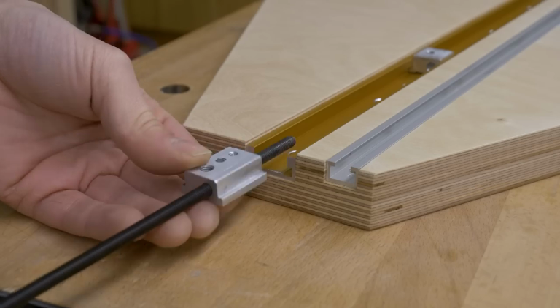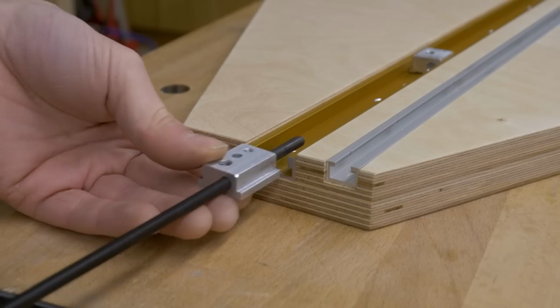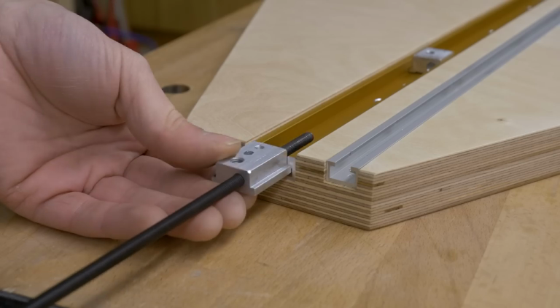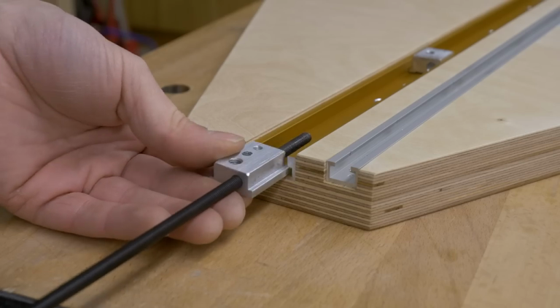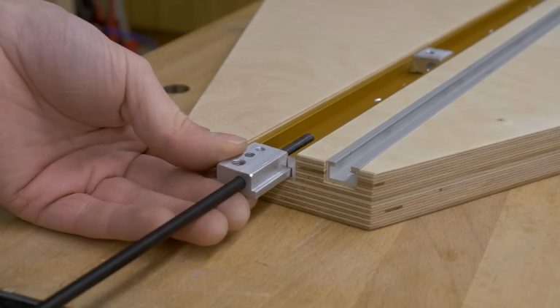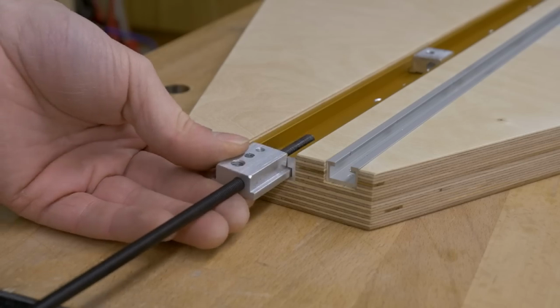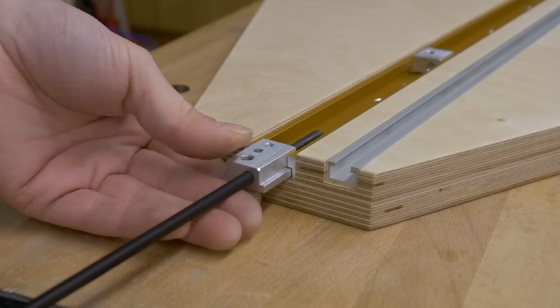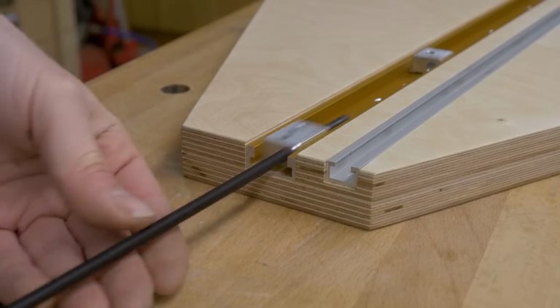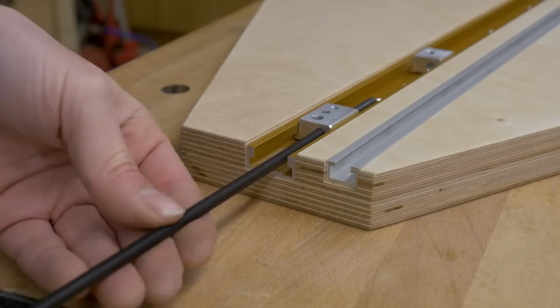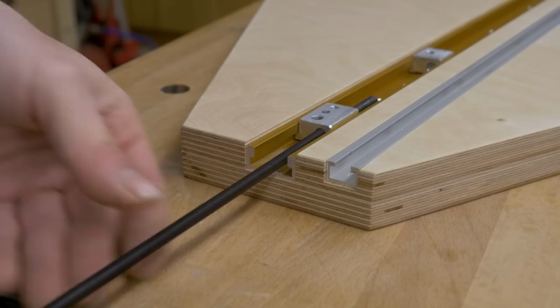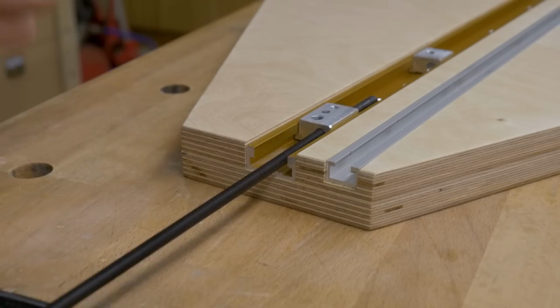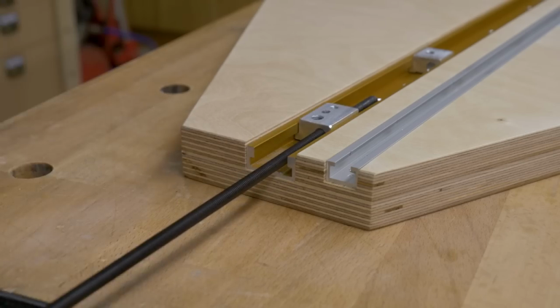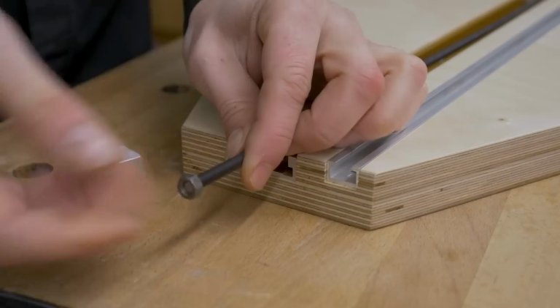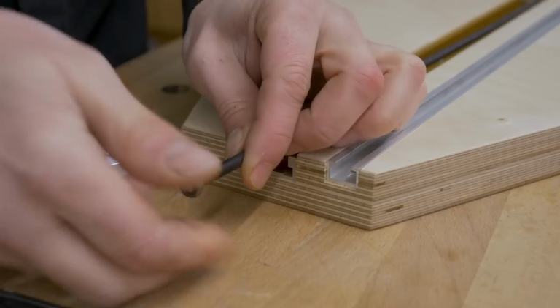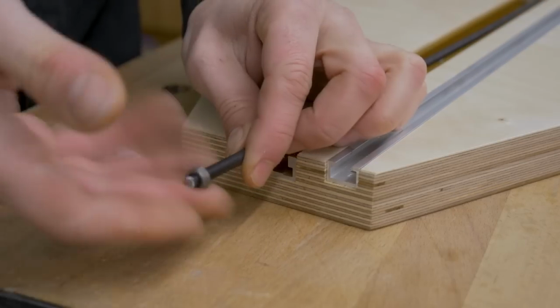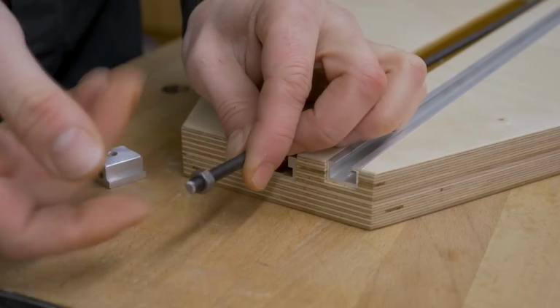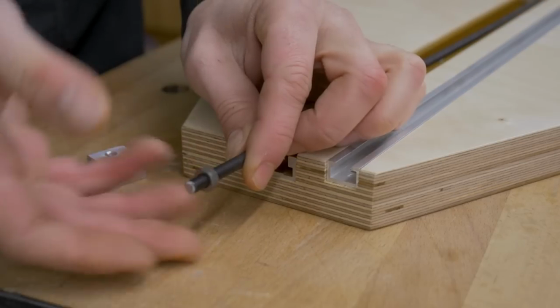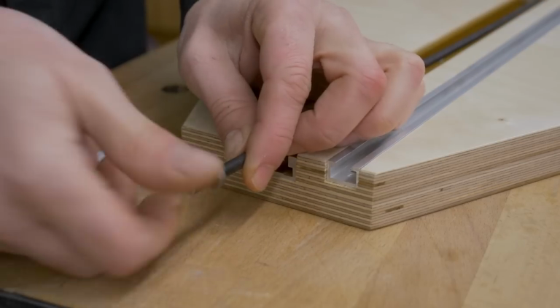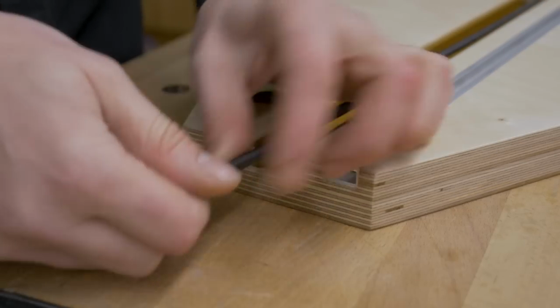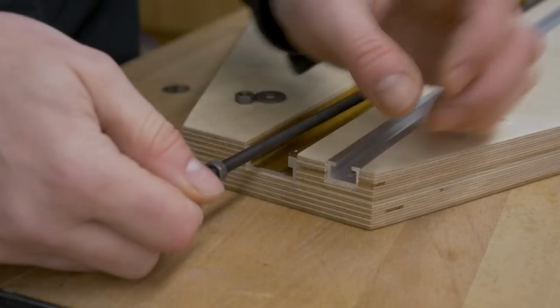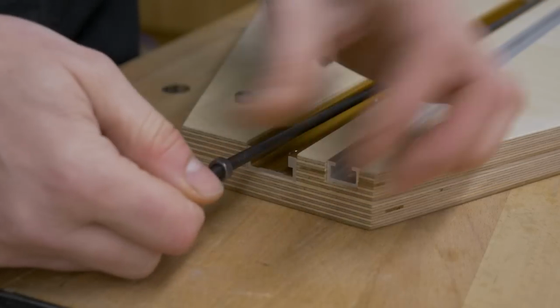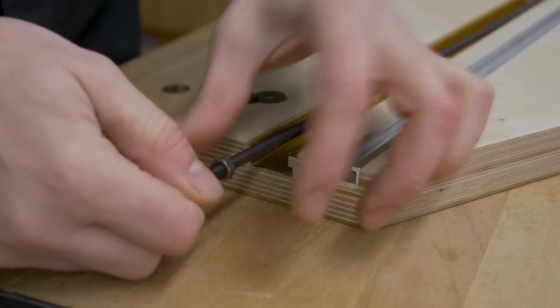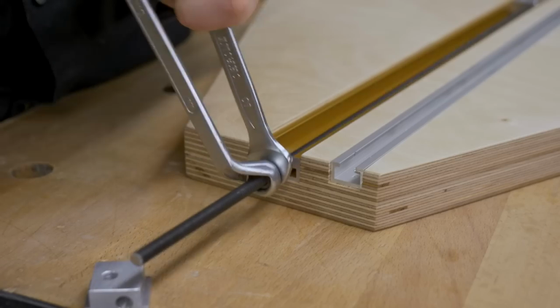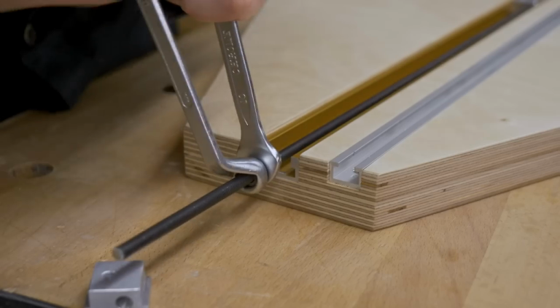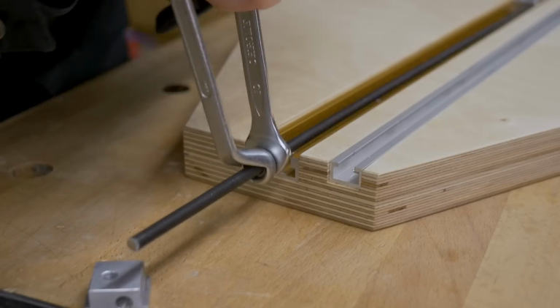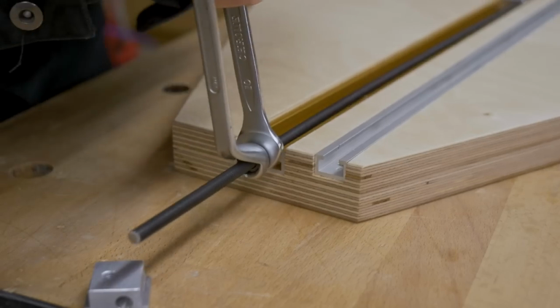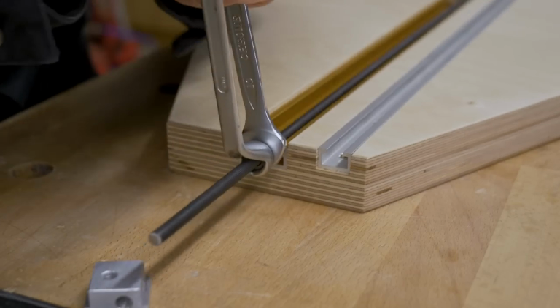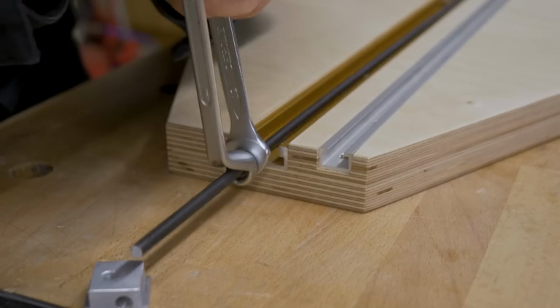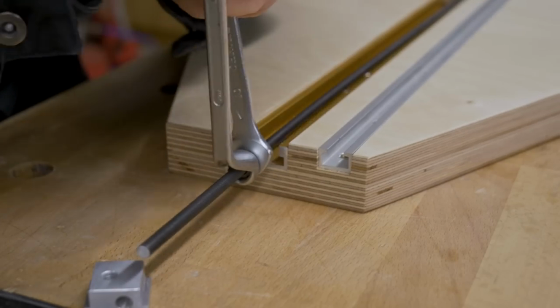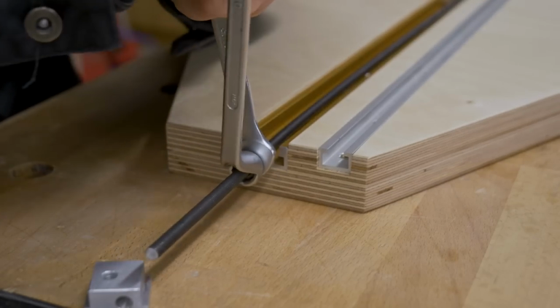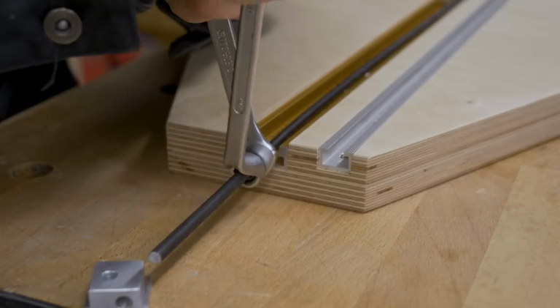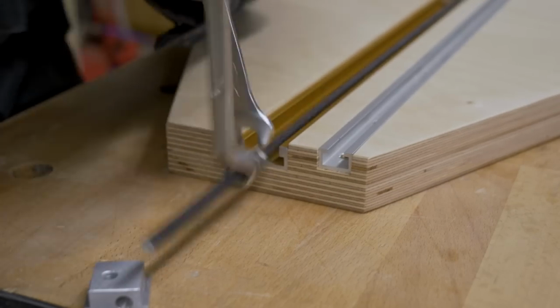The final step is to assemble the entire mechanism of the jig, and that will be all for today.